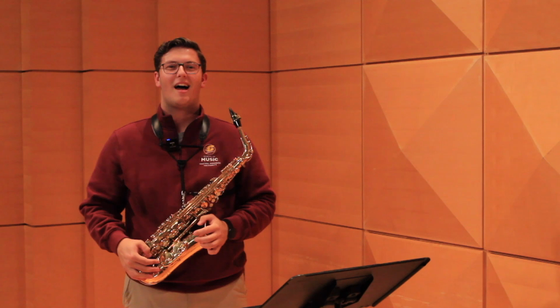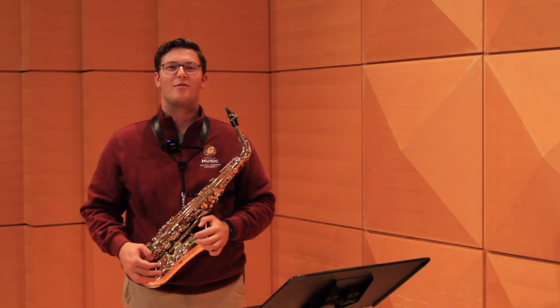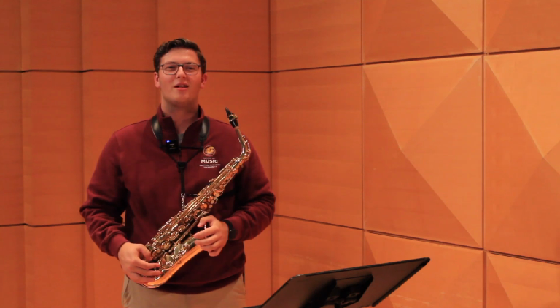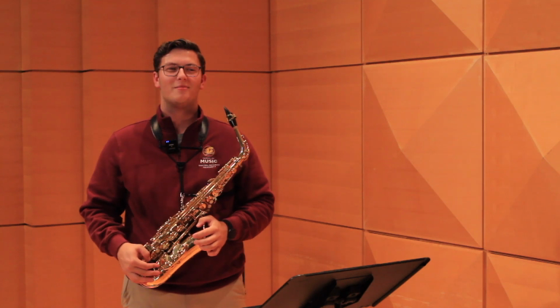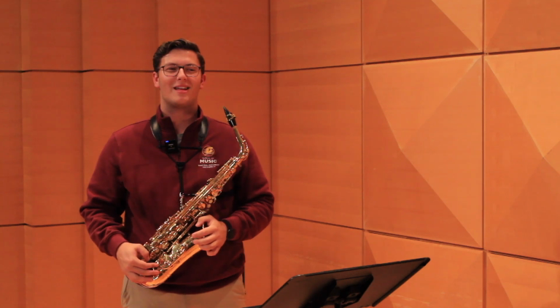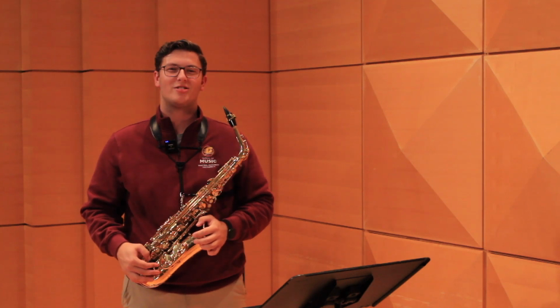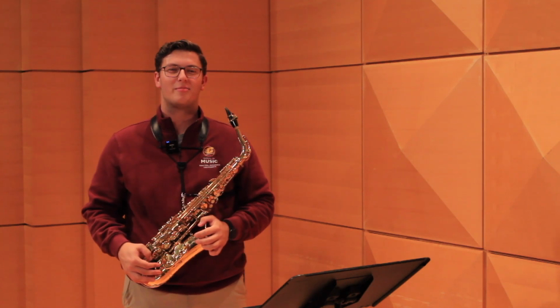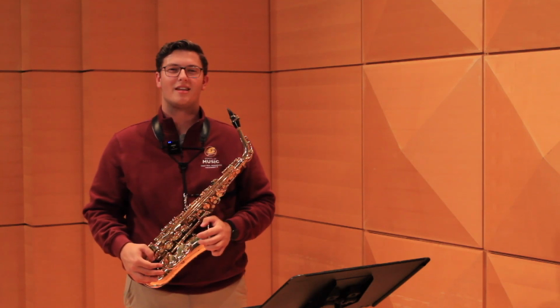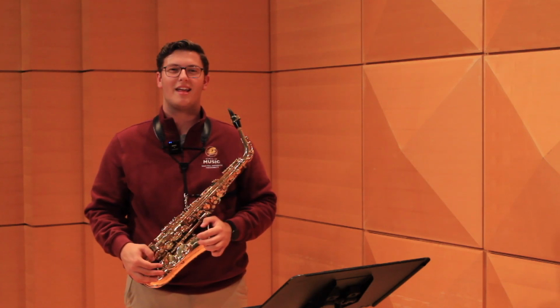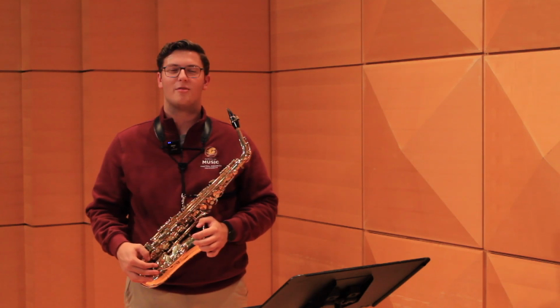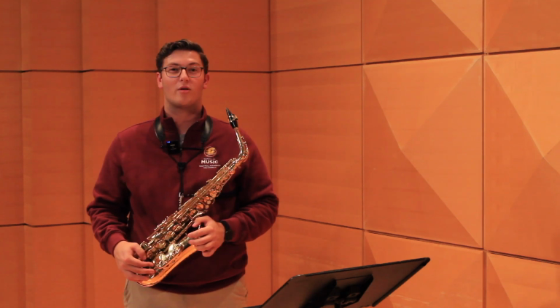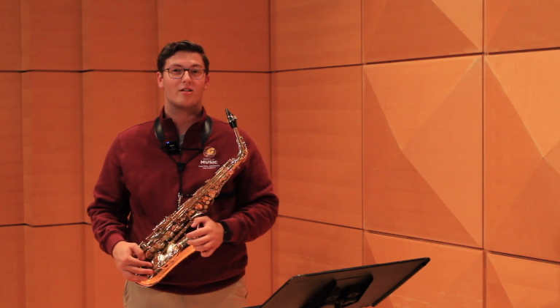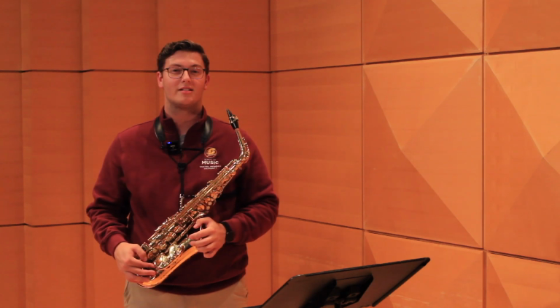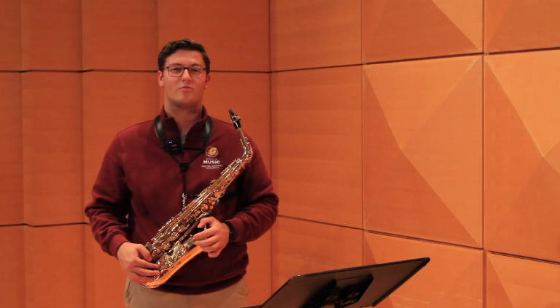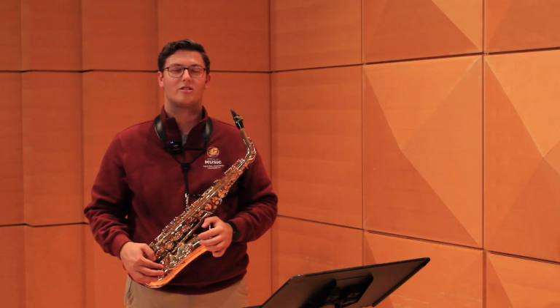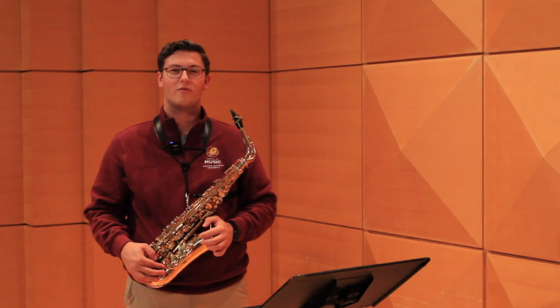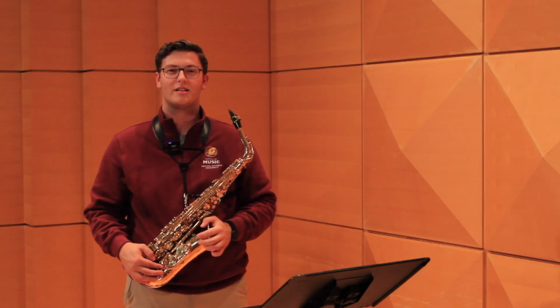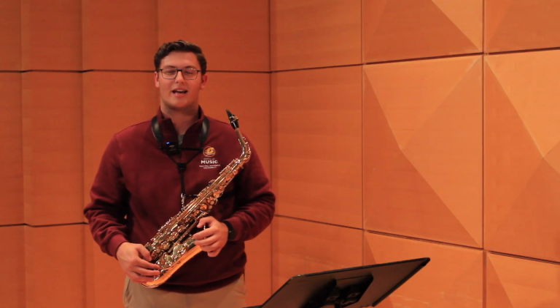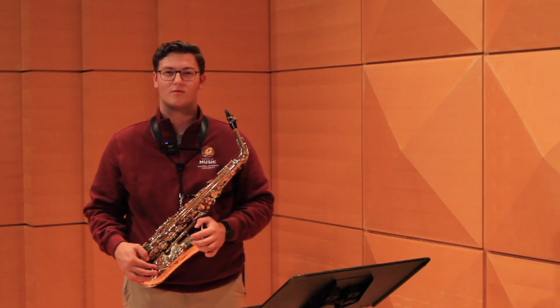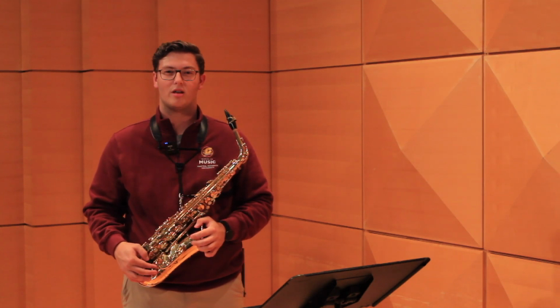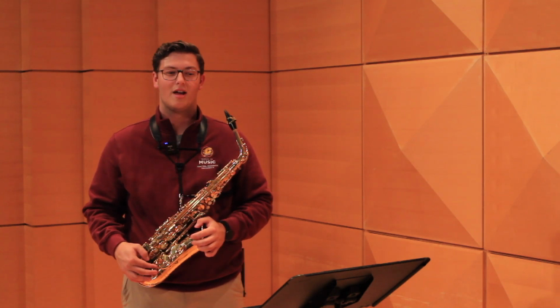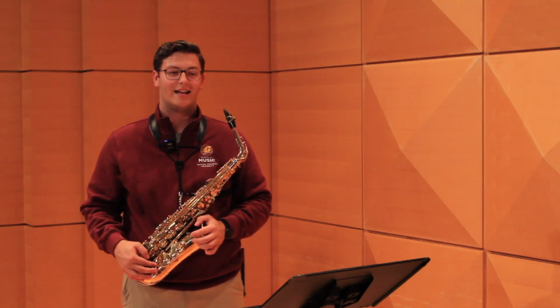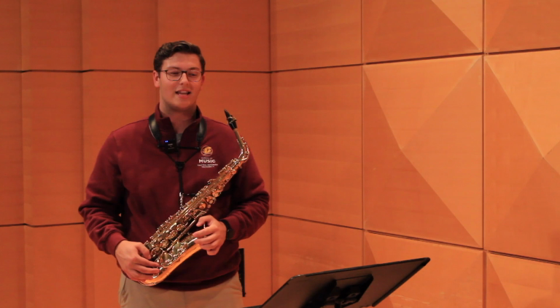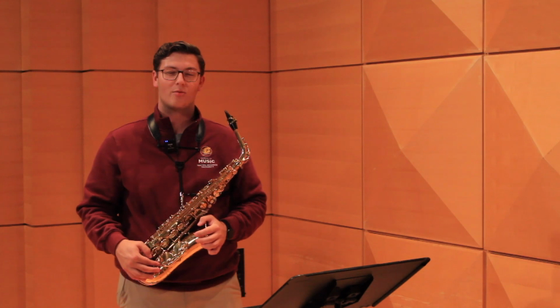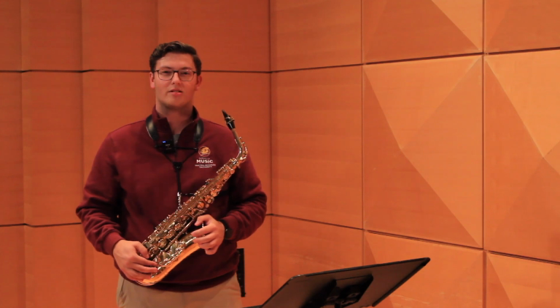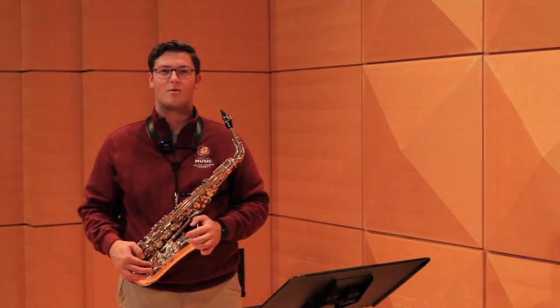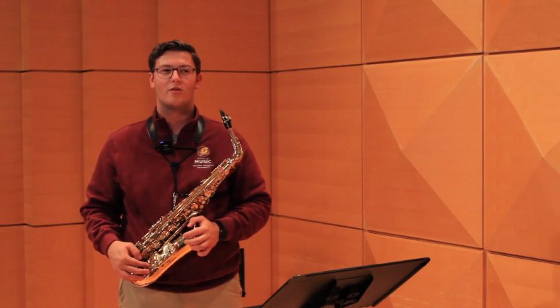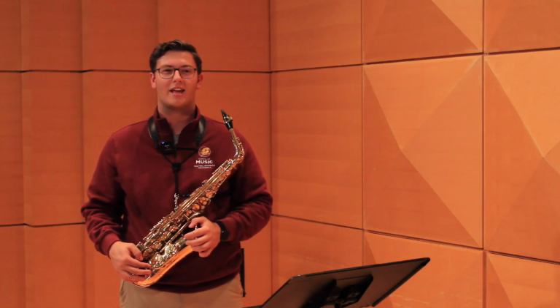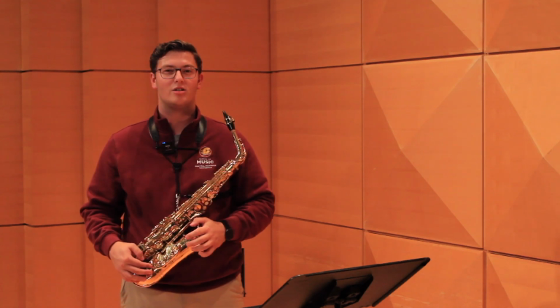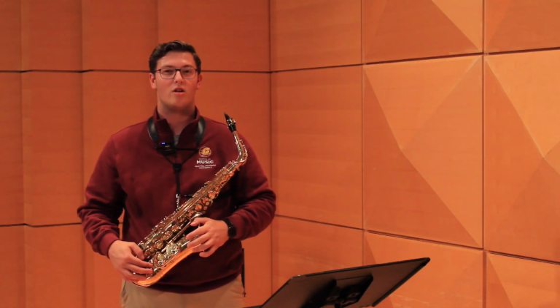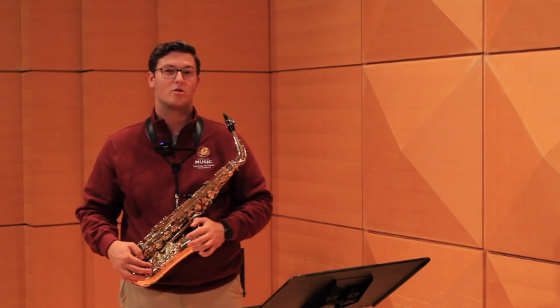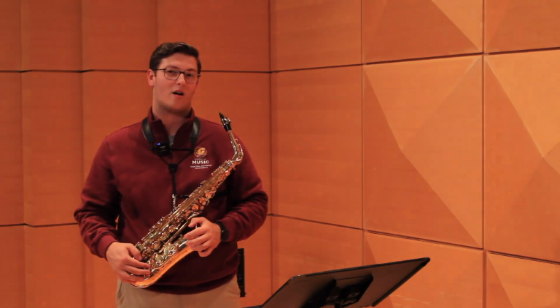Hi everyone, my name is Jacob Bisonette and I'm a fourth year in the Central Michigan University Saxon Studio. Today we're going to talk about Fairling Etude No. 12.